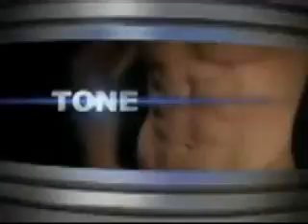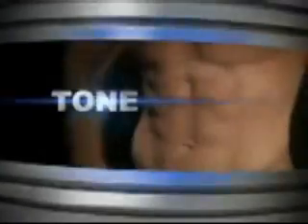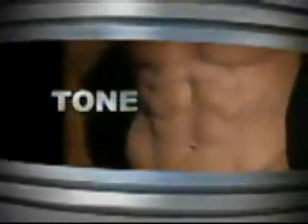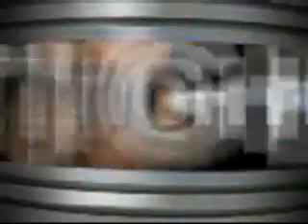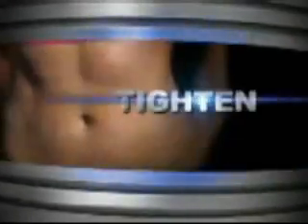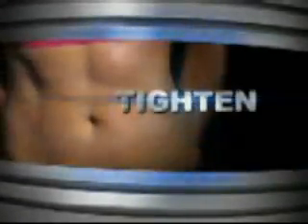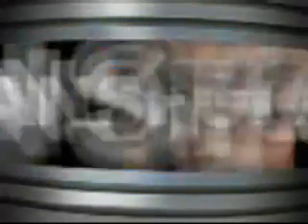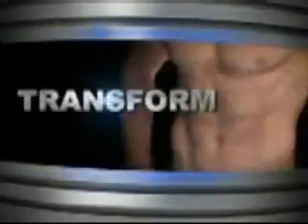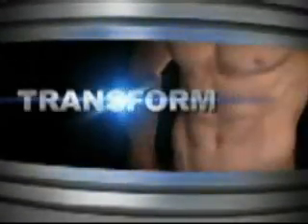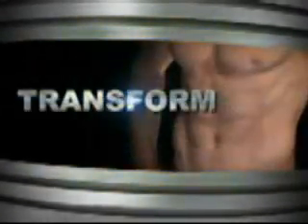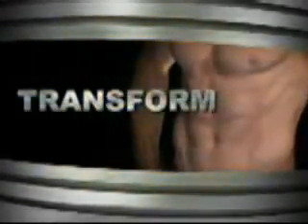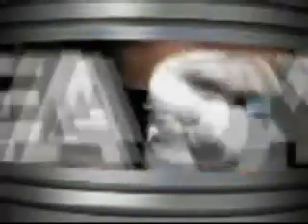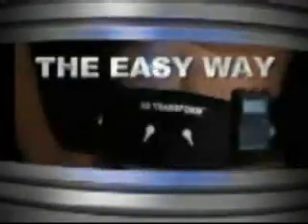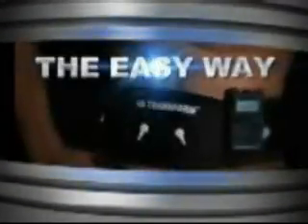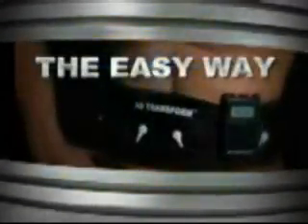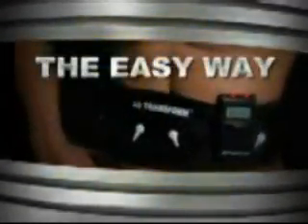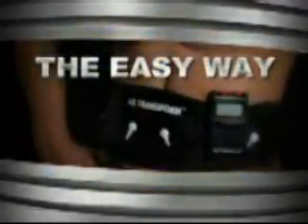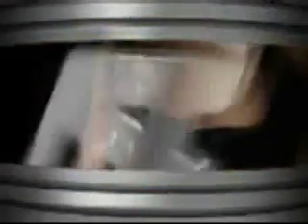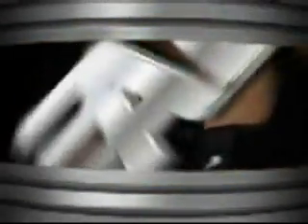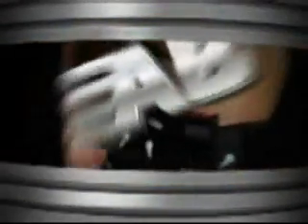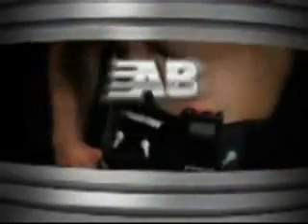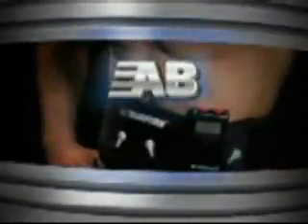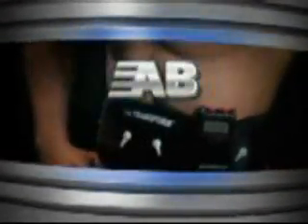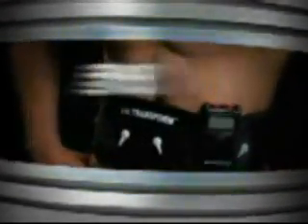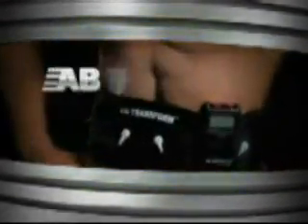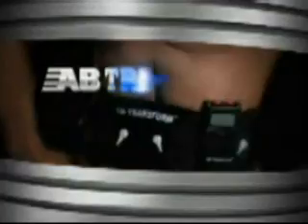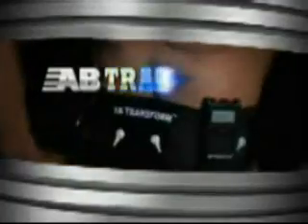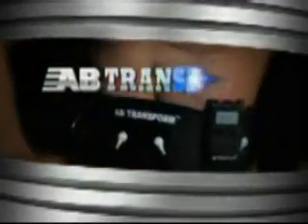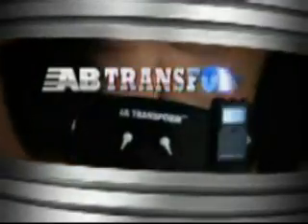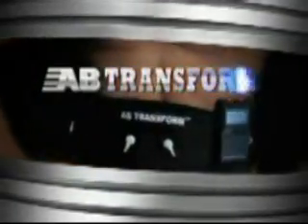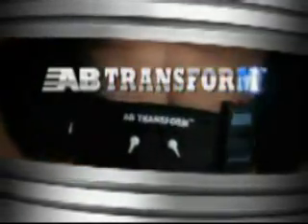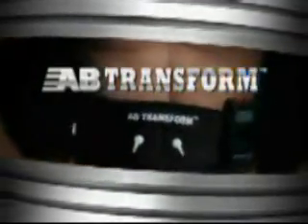Tone, tighten, and transform your body the easy way with the all-new Ab Transform System.